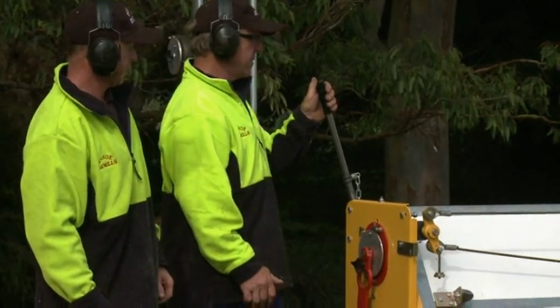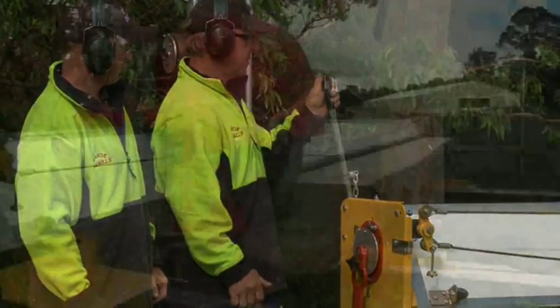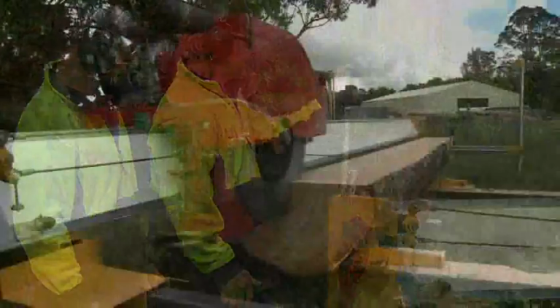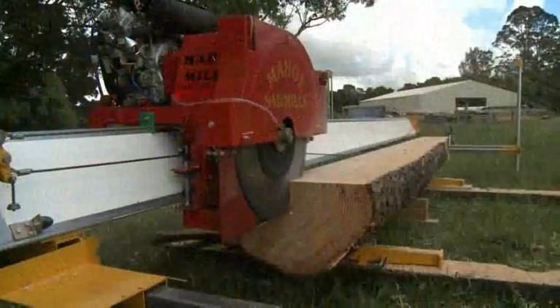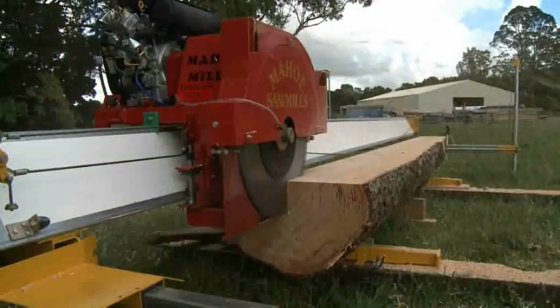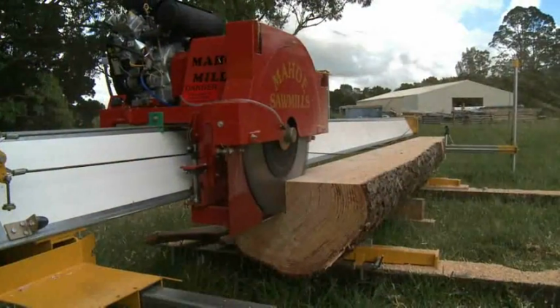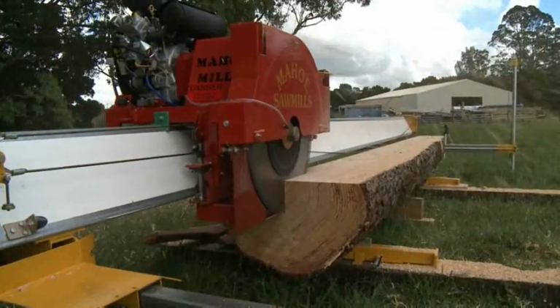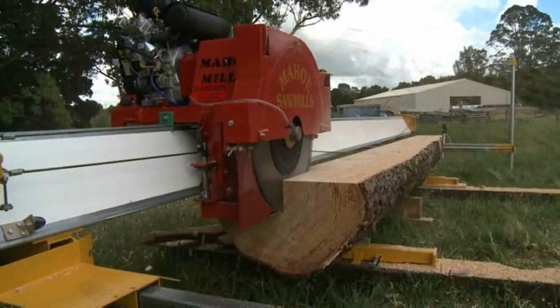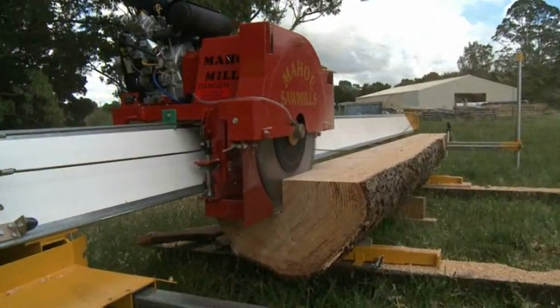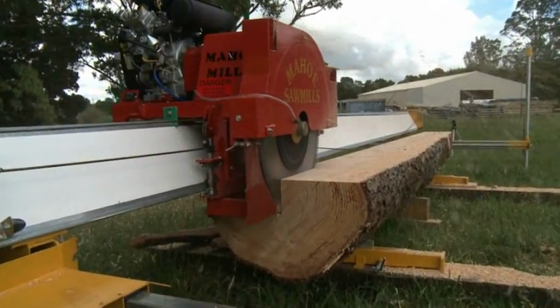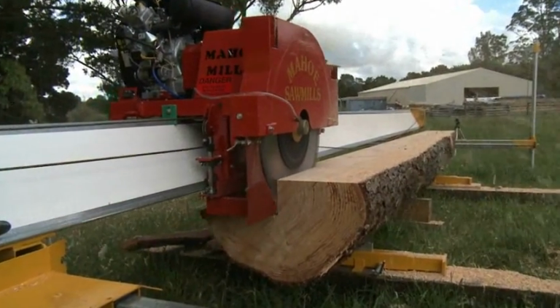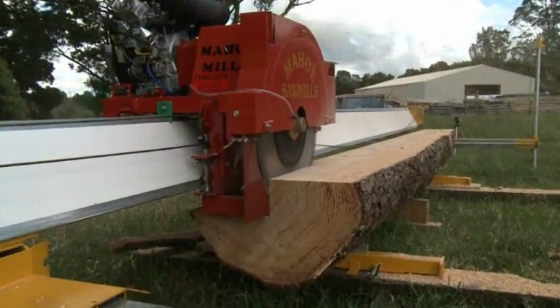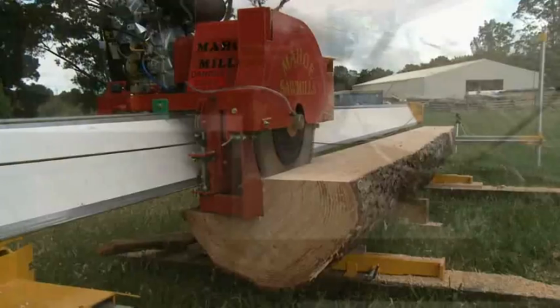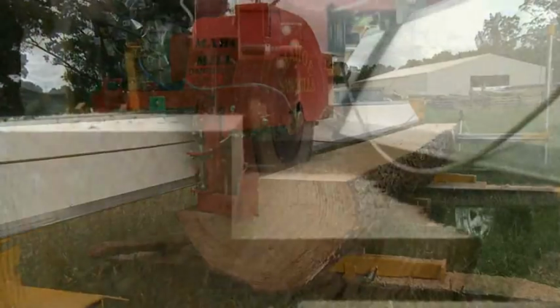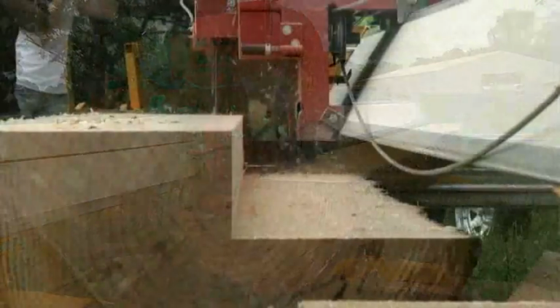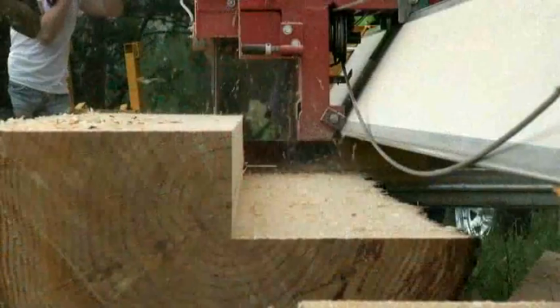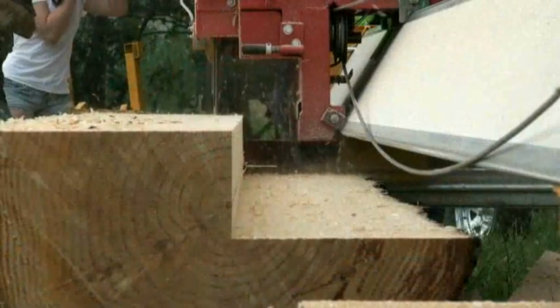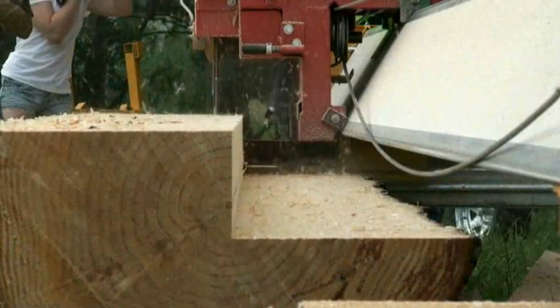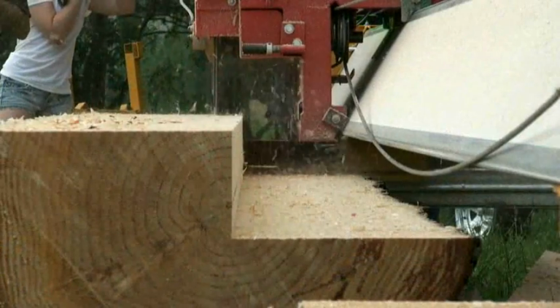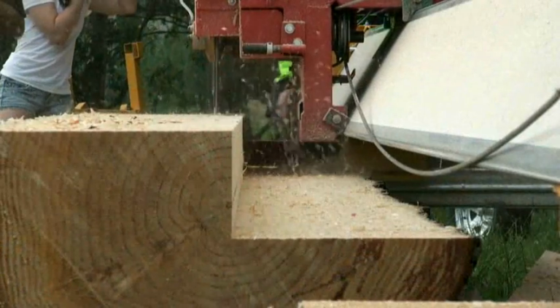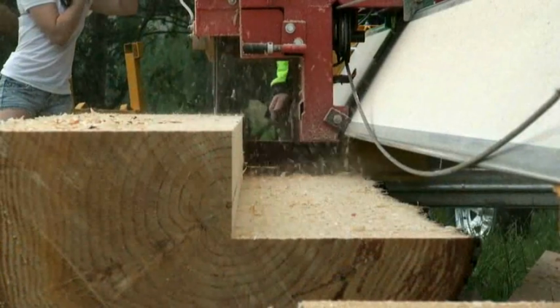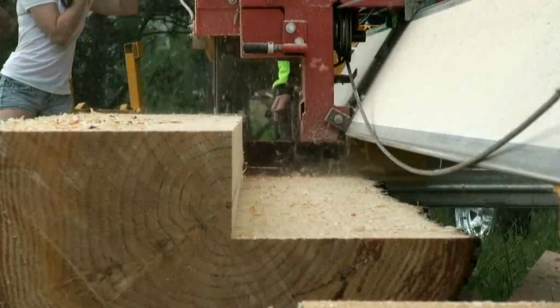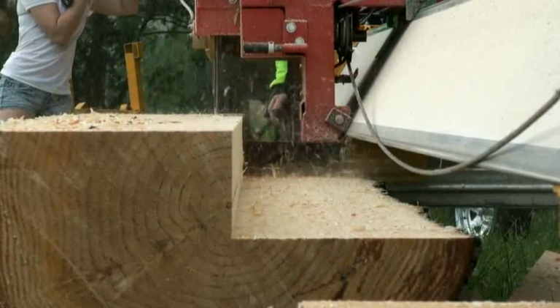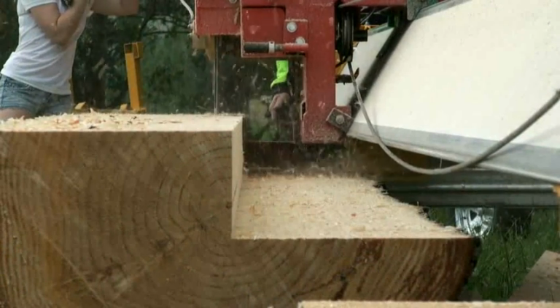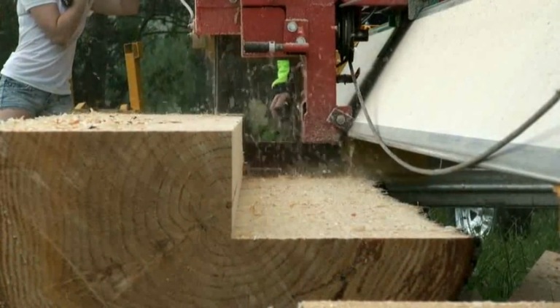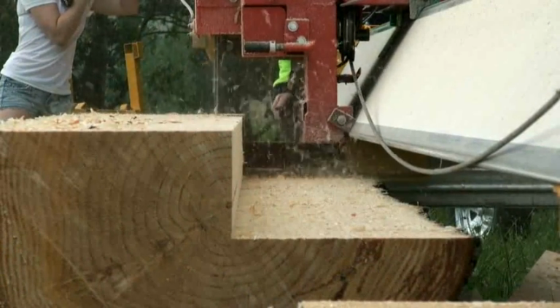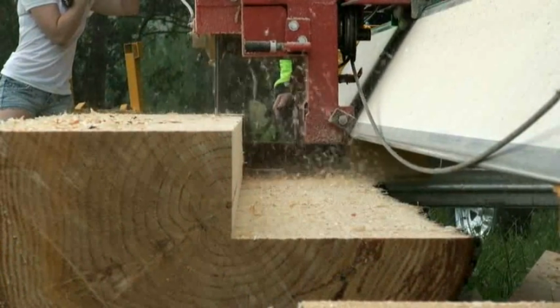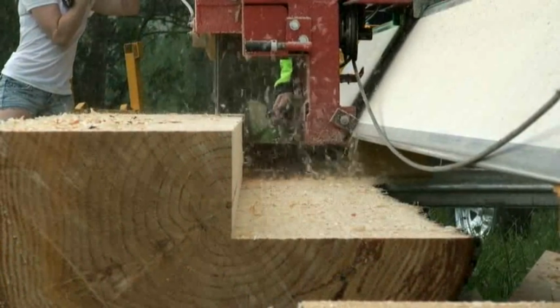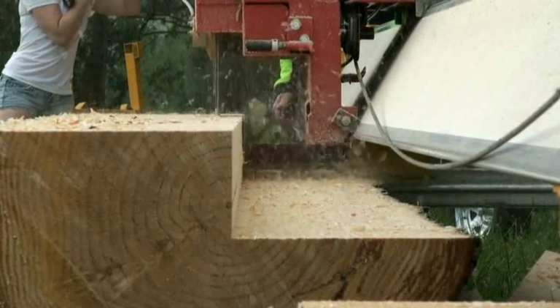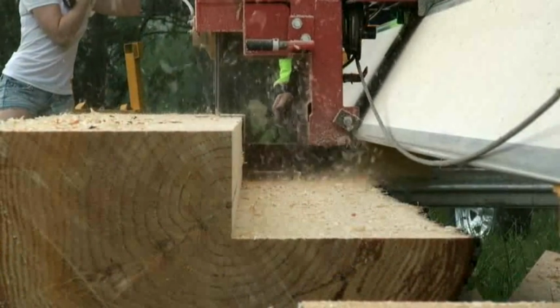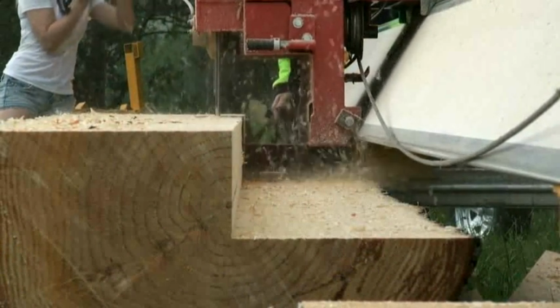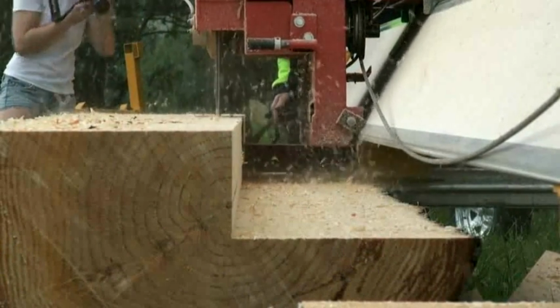In addition, the cut to taper facility allows you to maximise the high quality timber on the sides by tapering out the core wood.